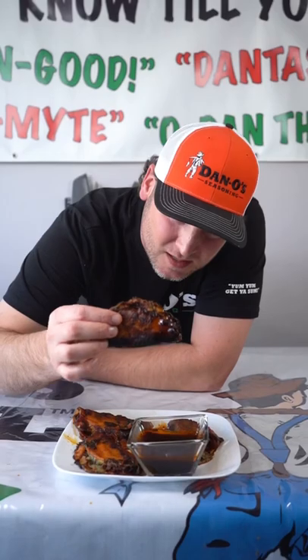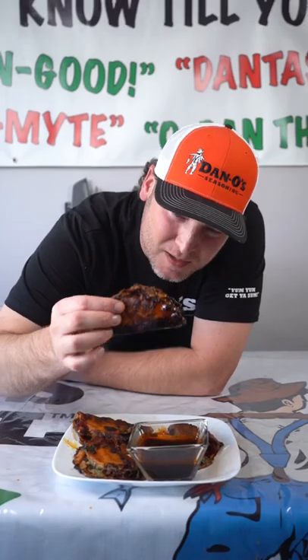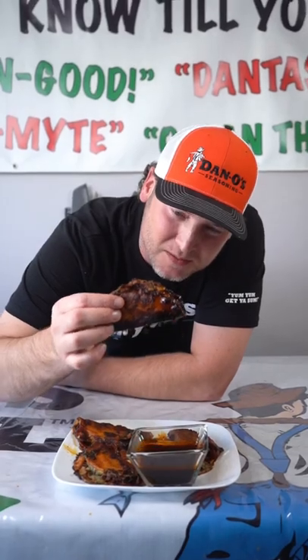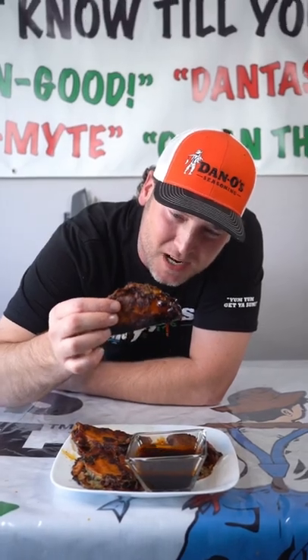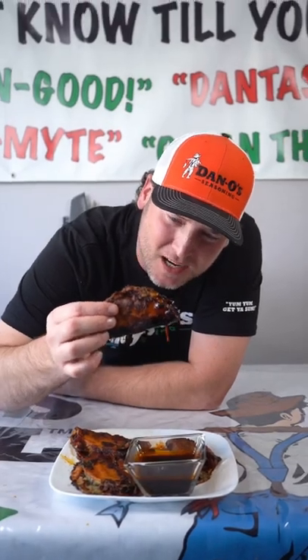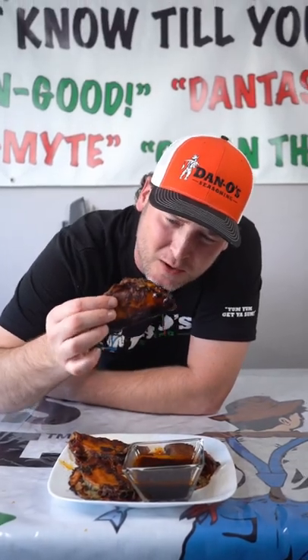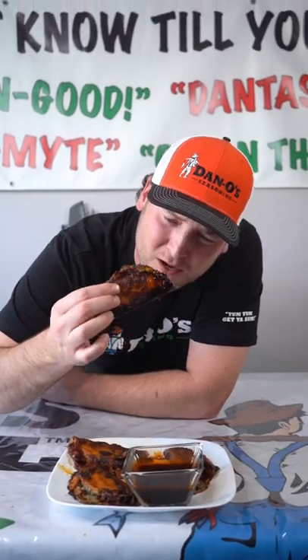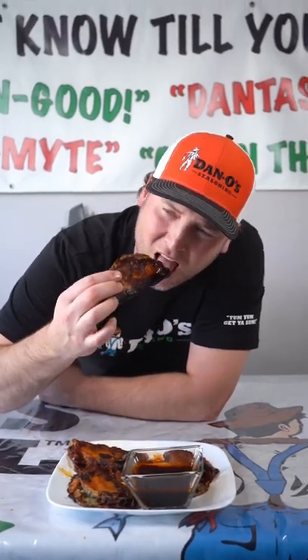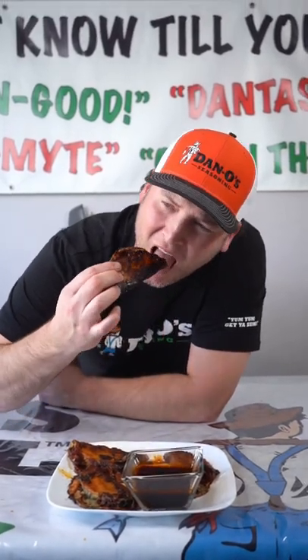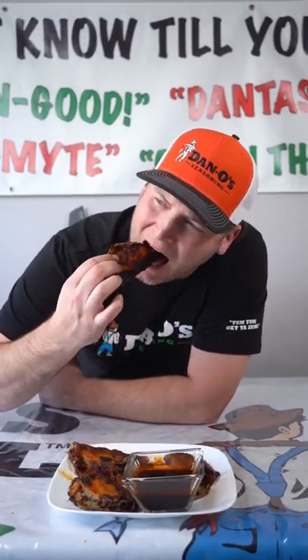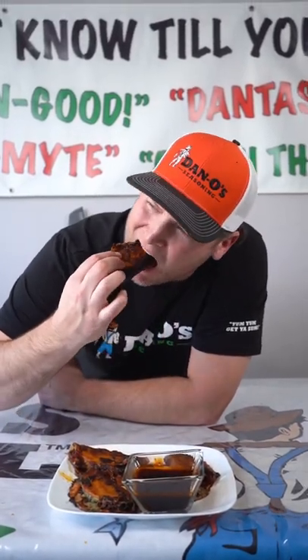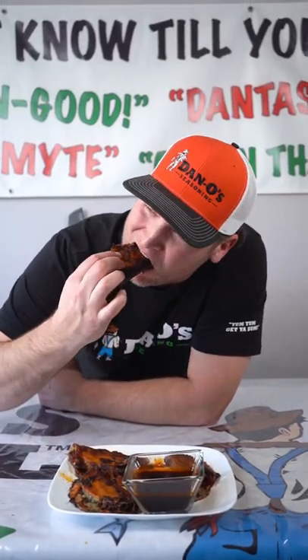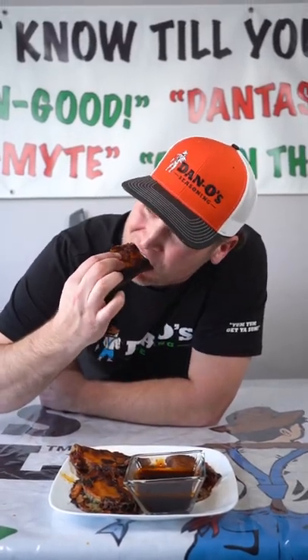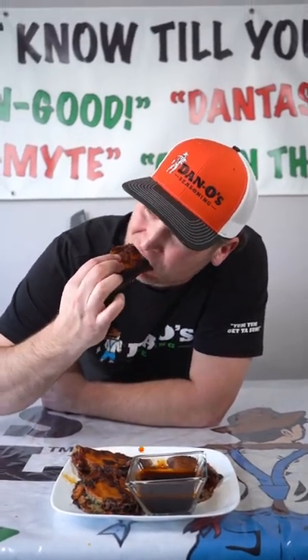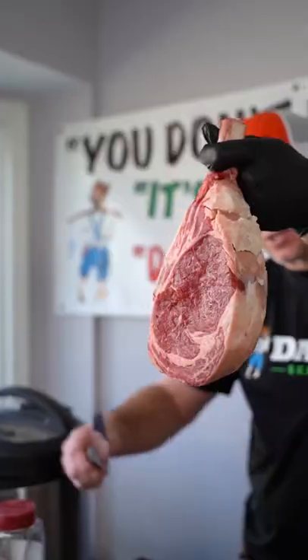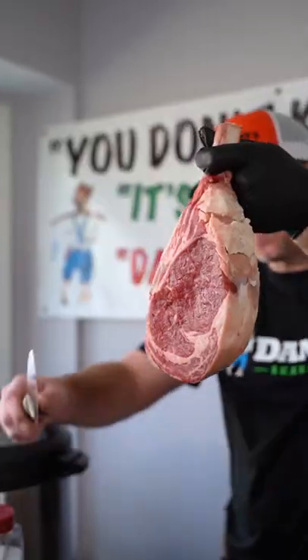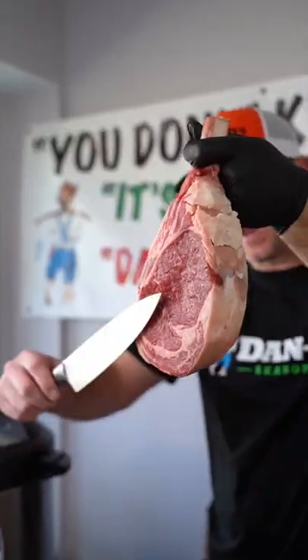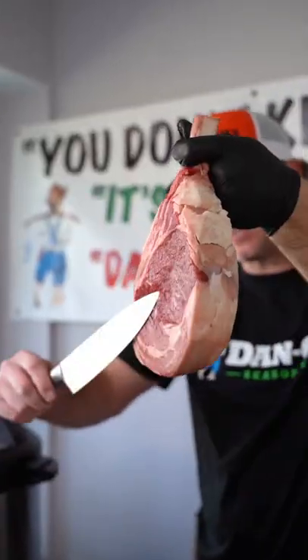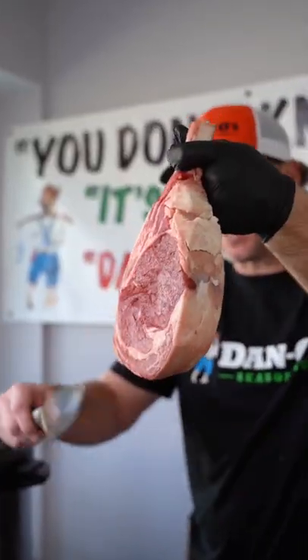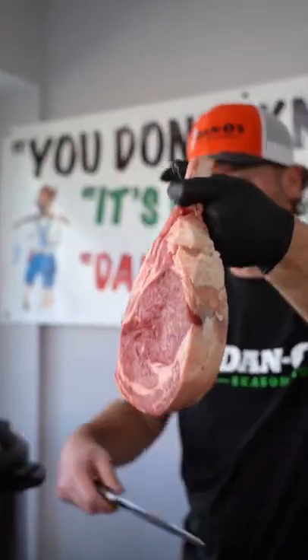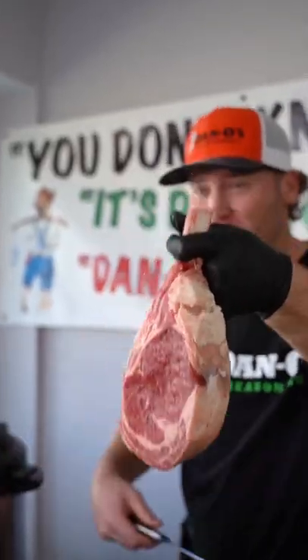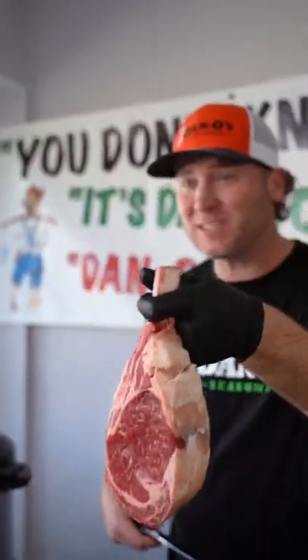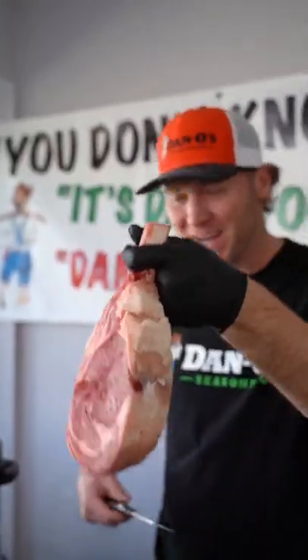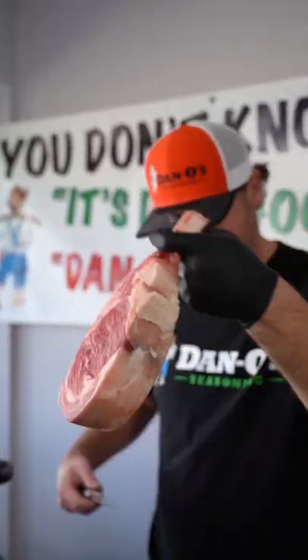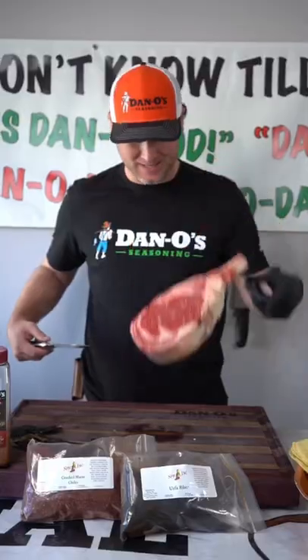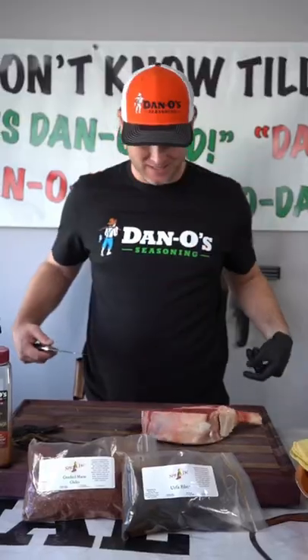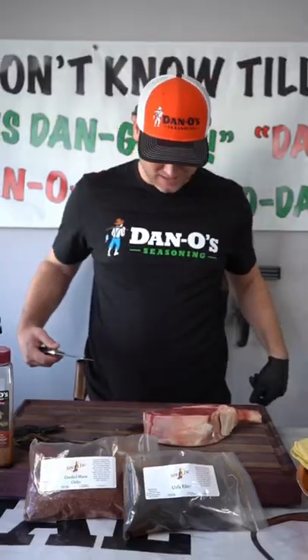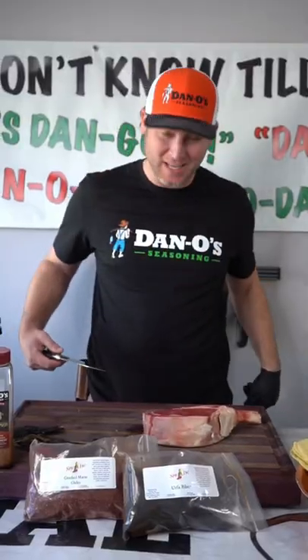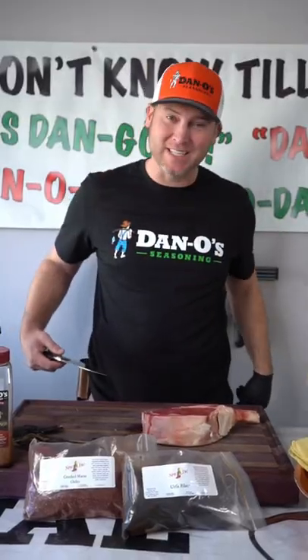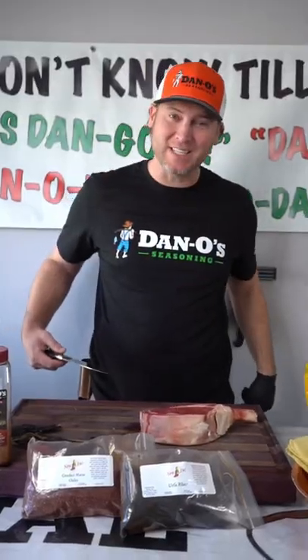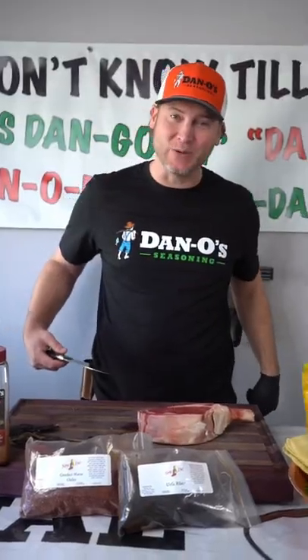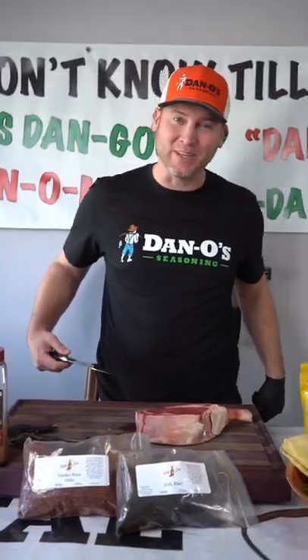Let's make some tacos. A two pound tomahawk steak. Let's get to it.